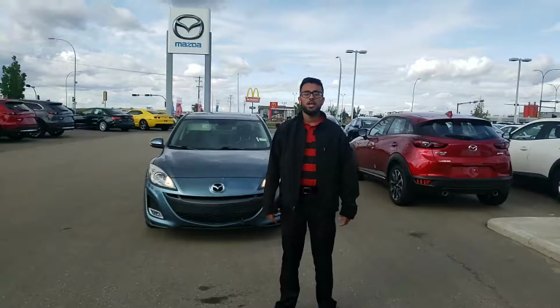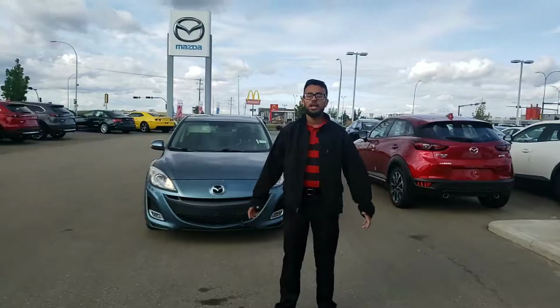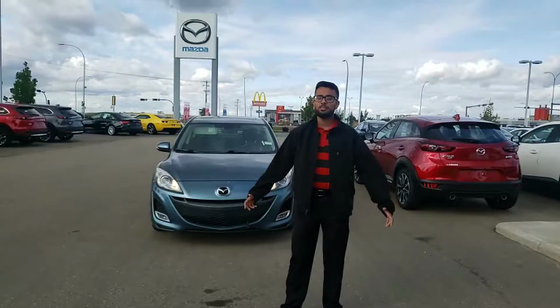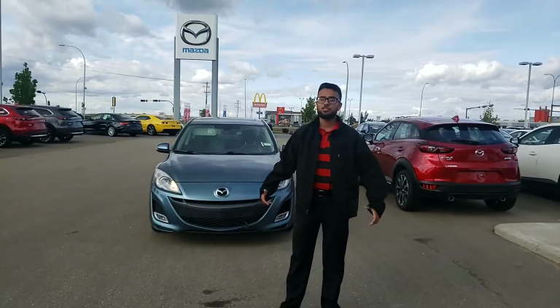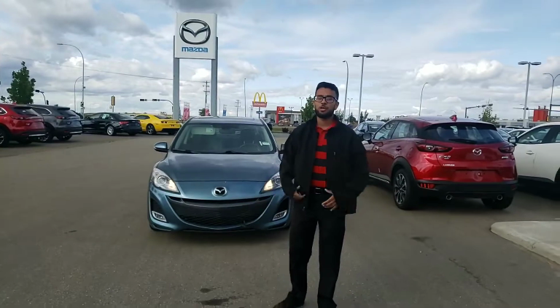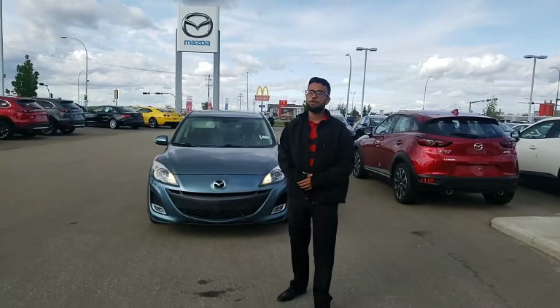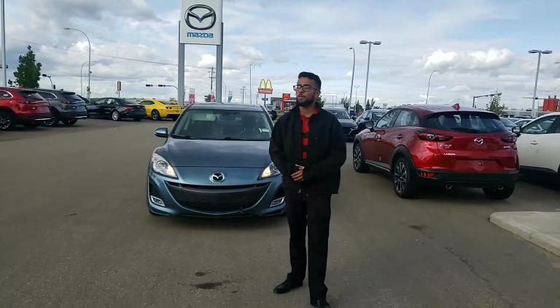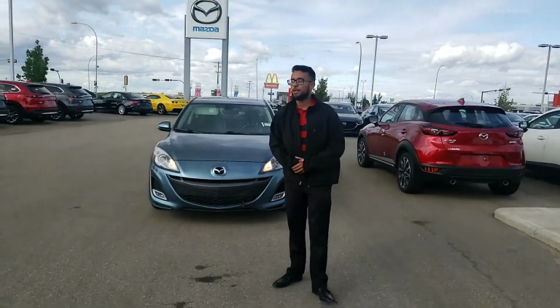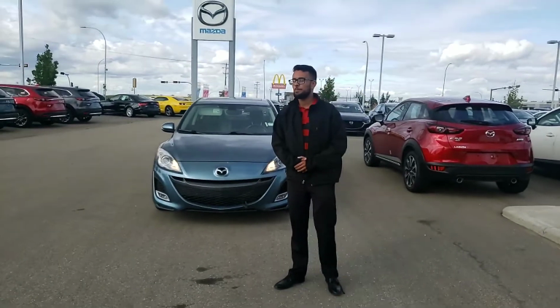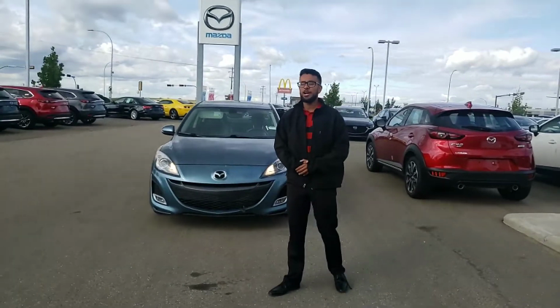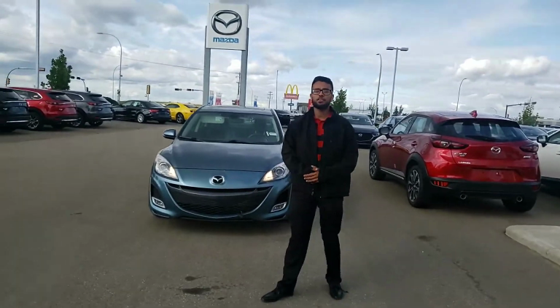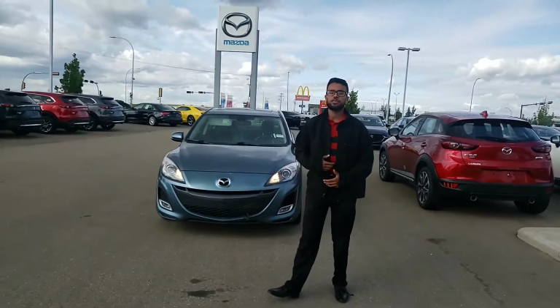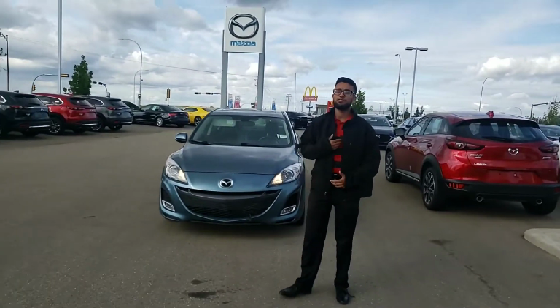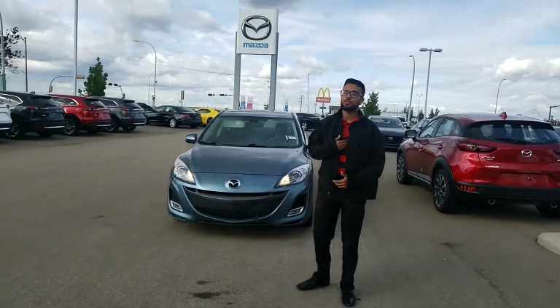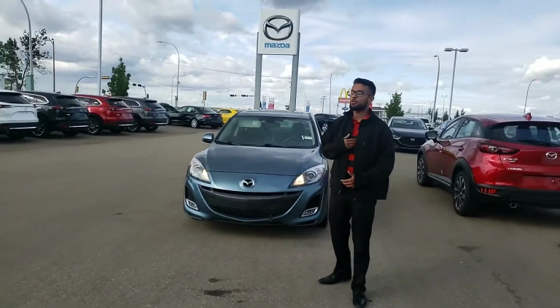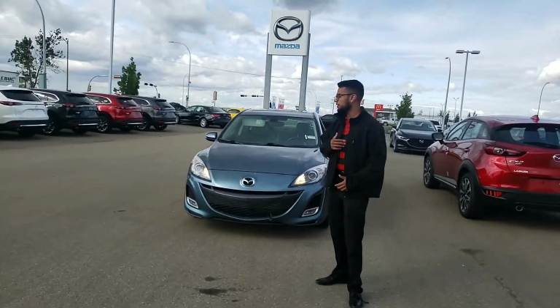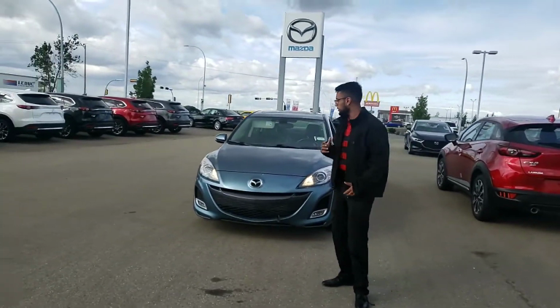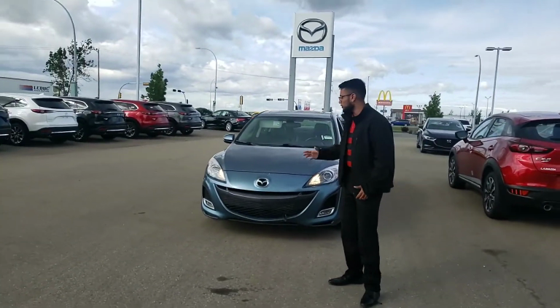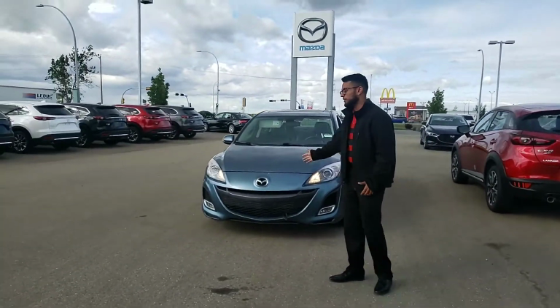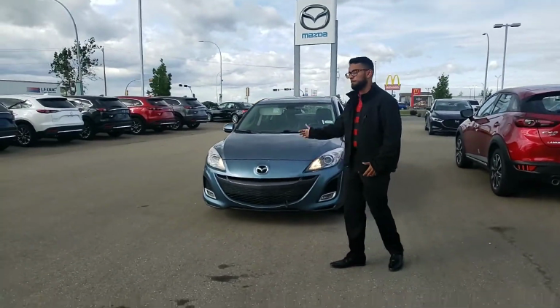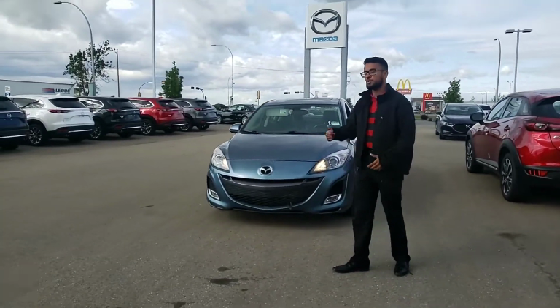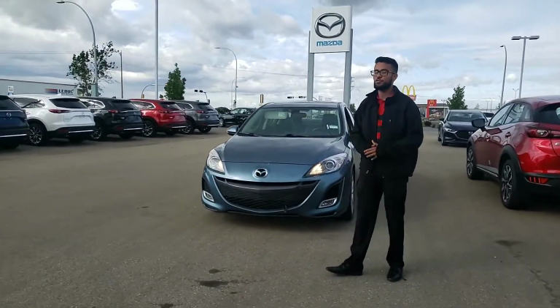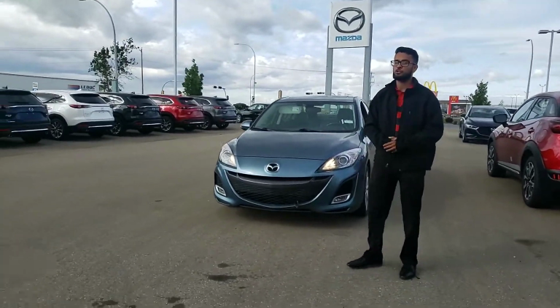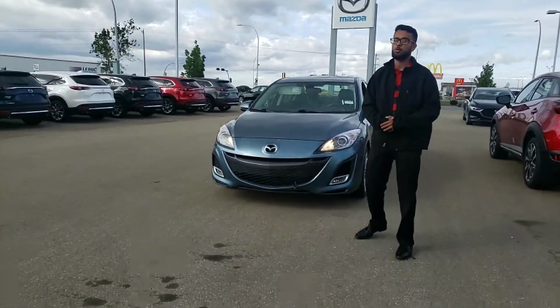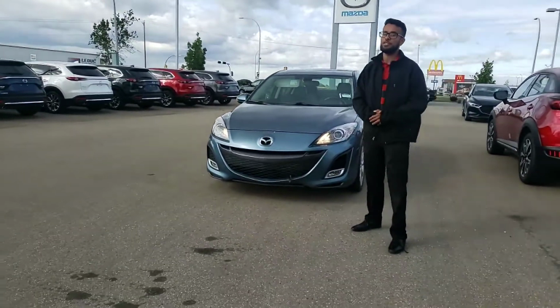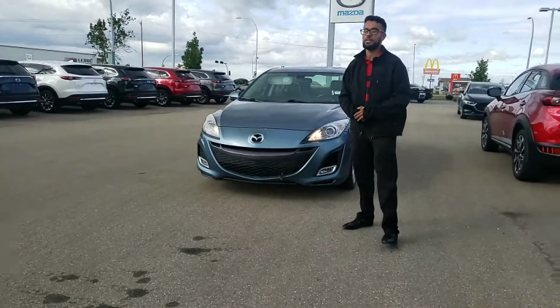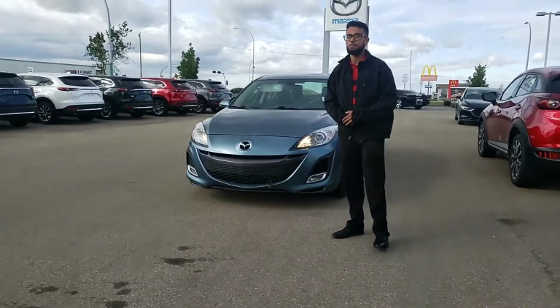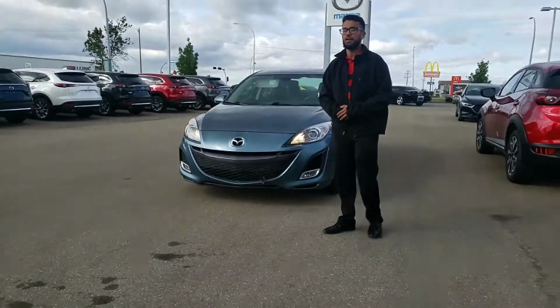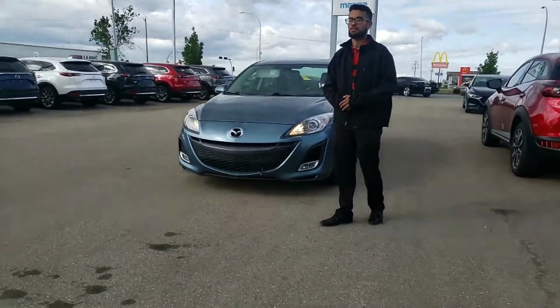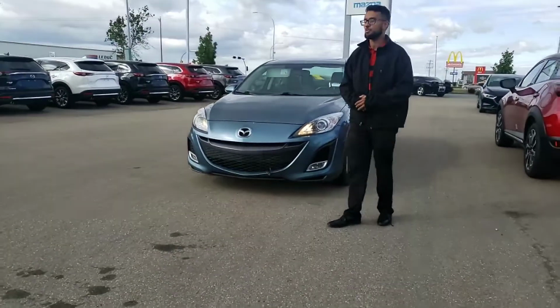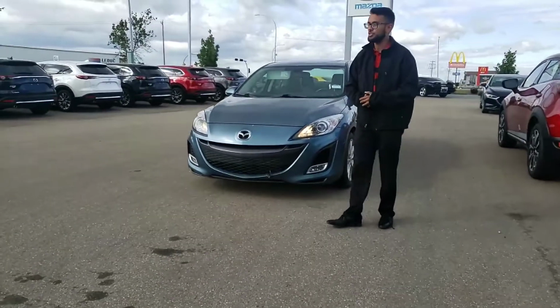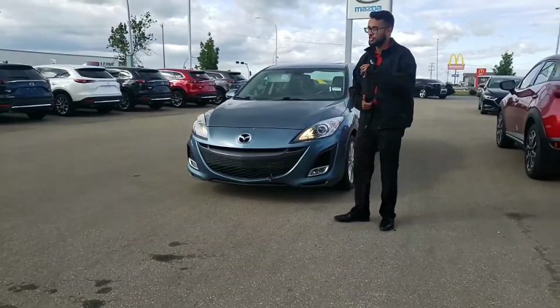Hey, this is Agir Pri from LA Mazda. Thanks for enquiring with us on this beautiful 2010 Mazda 3.